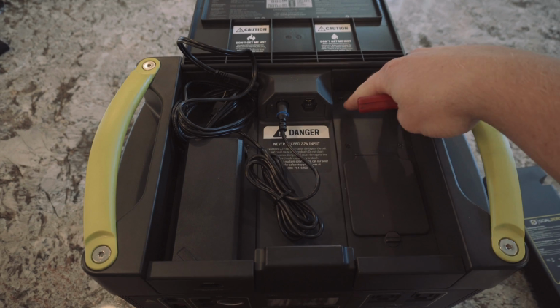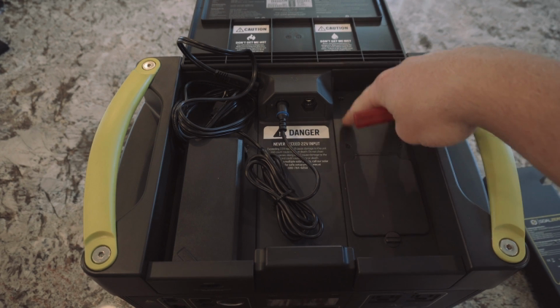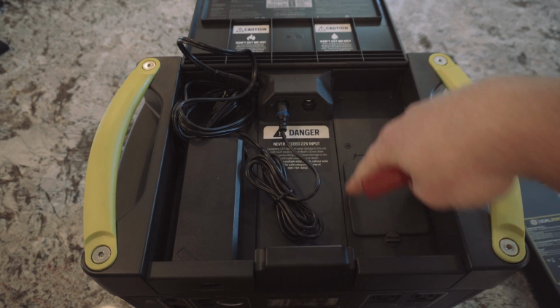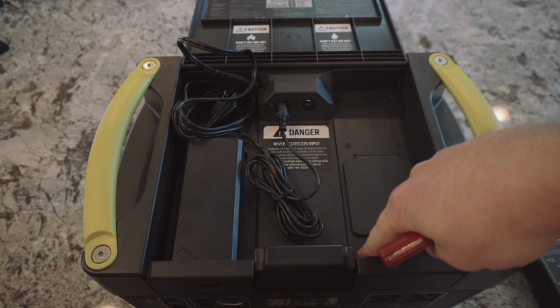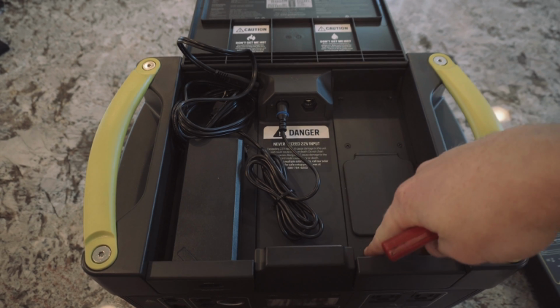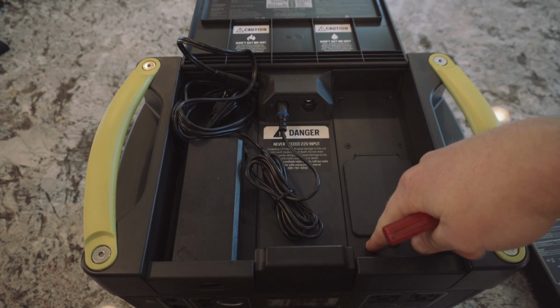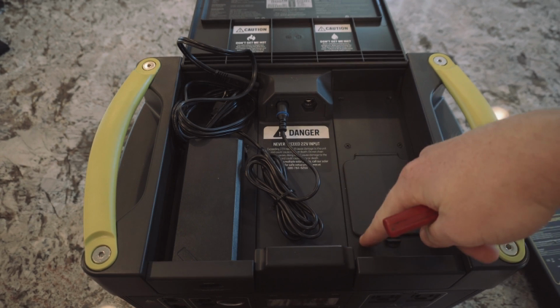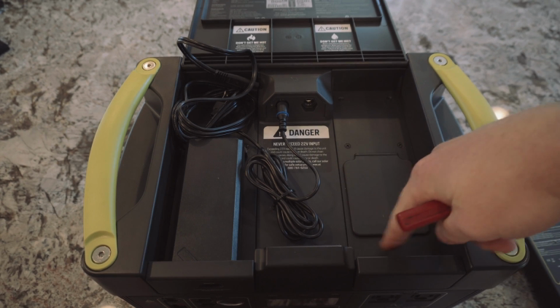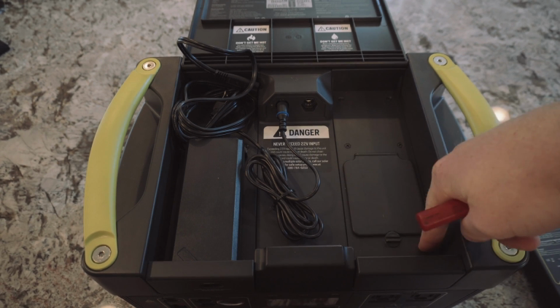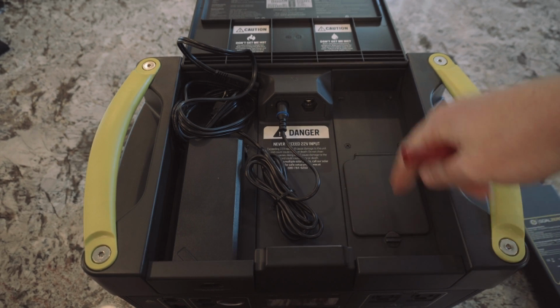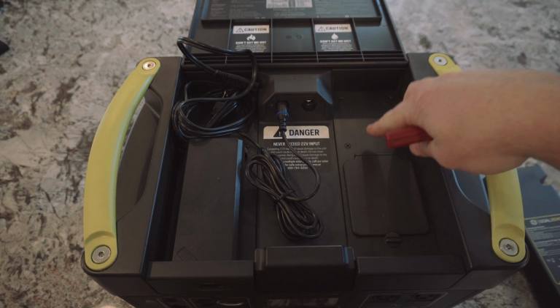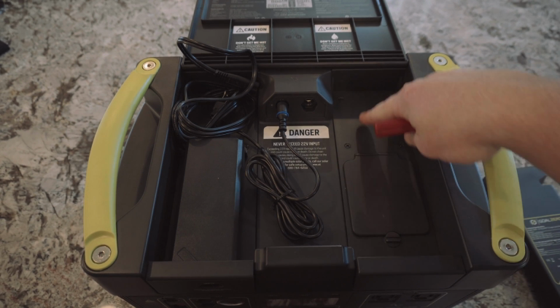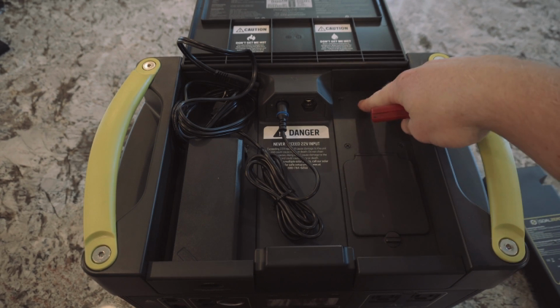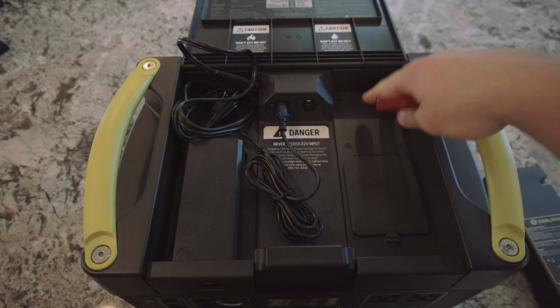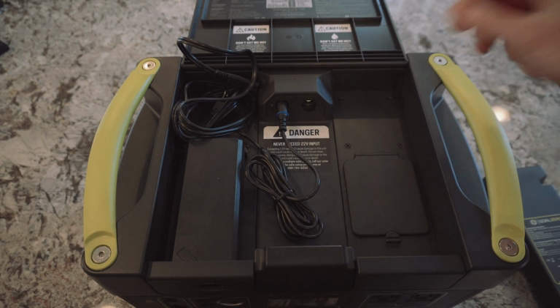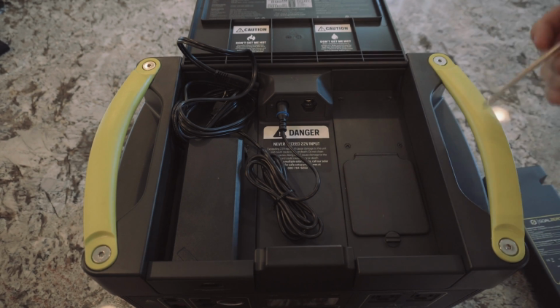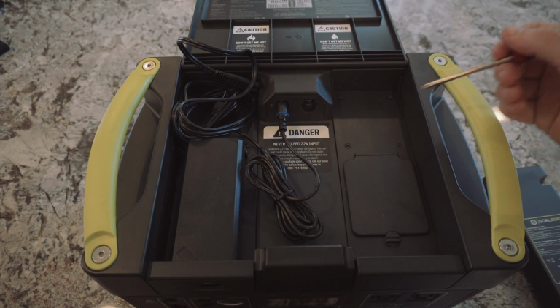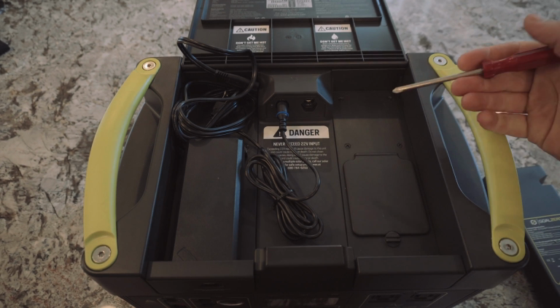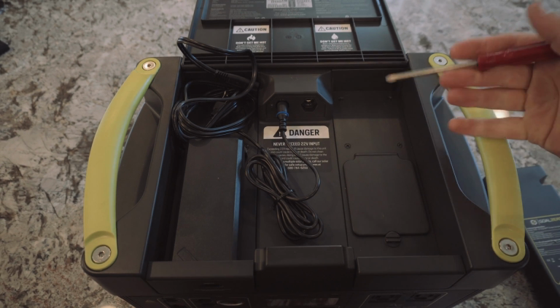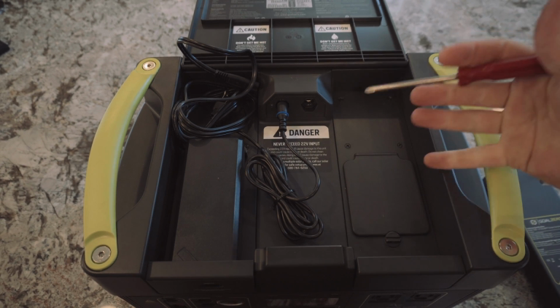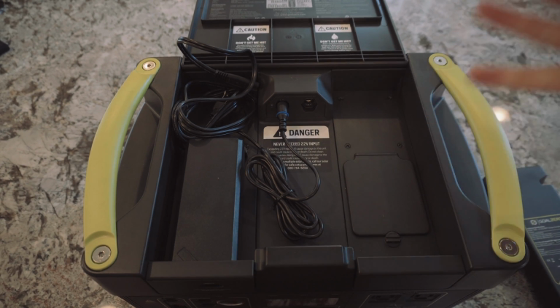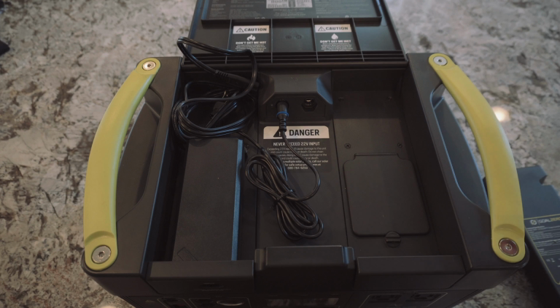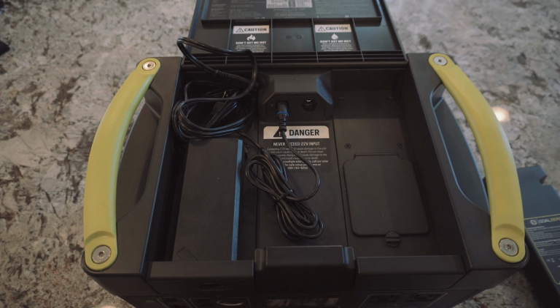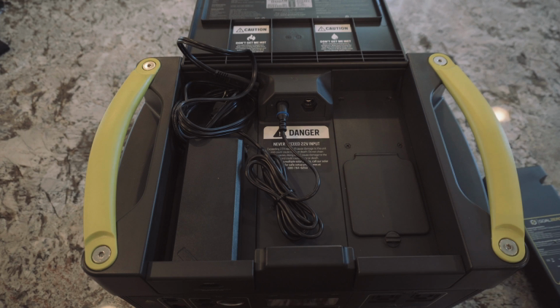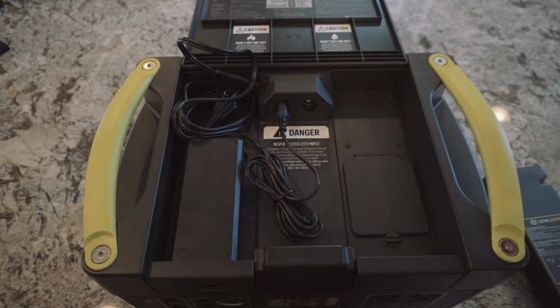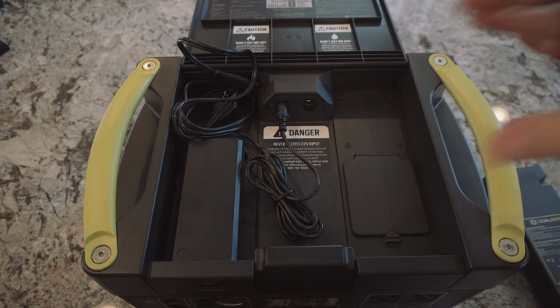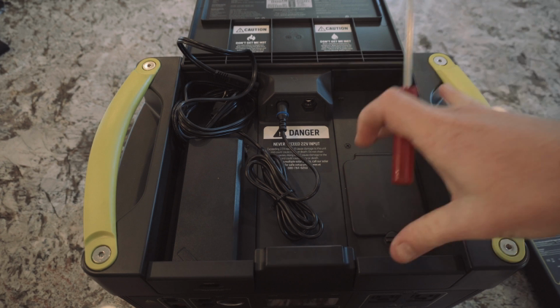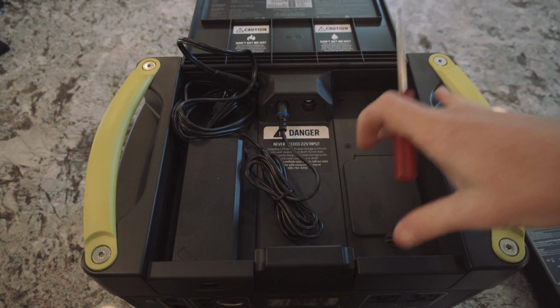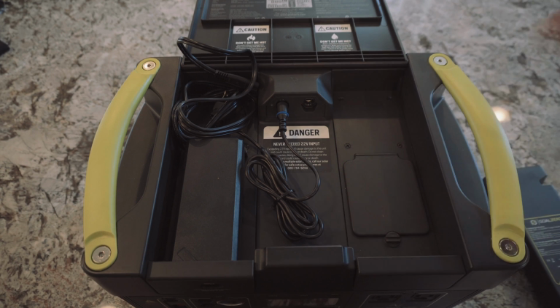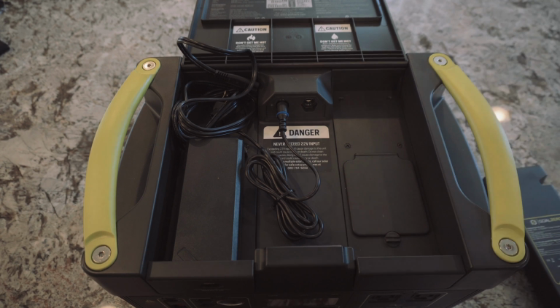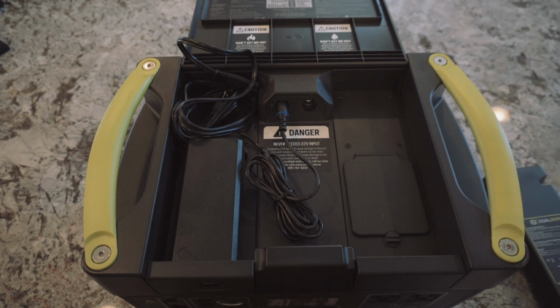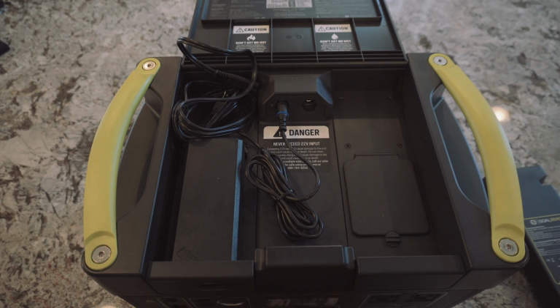There's six screws in here — two down here and four up here. Take those out, and then the unit should just slip right in.